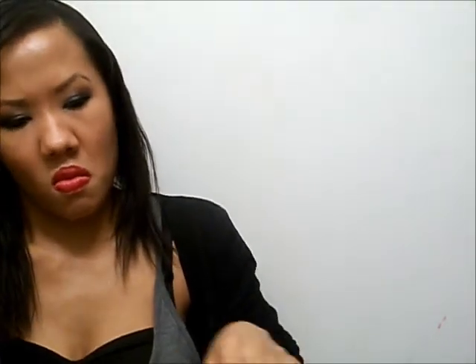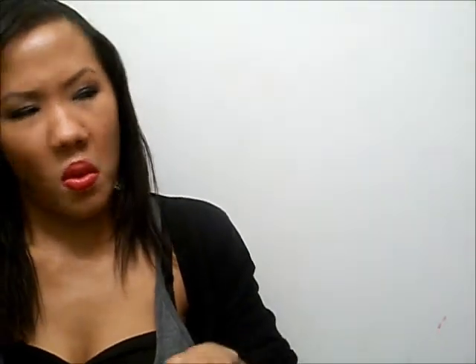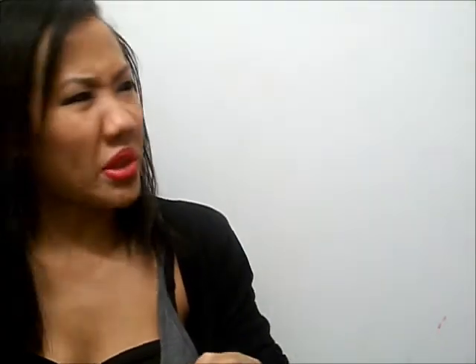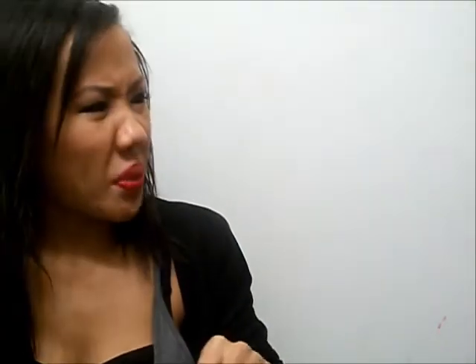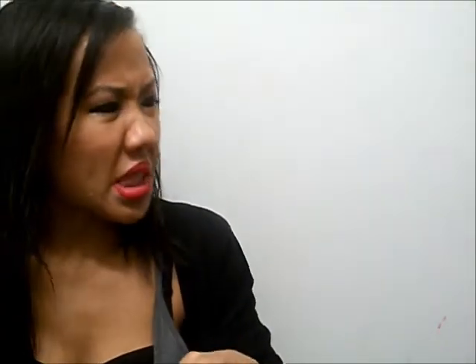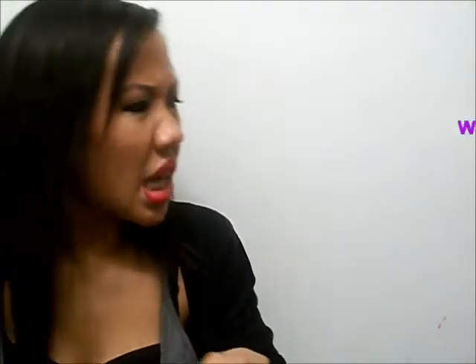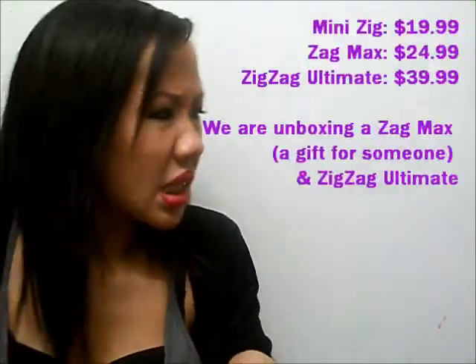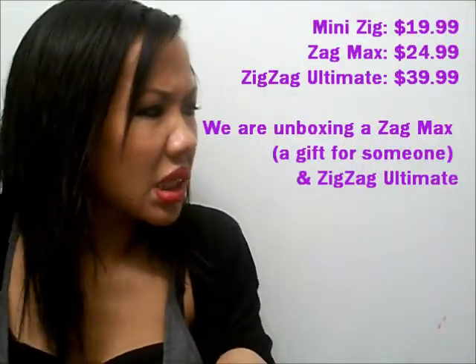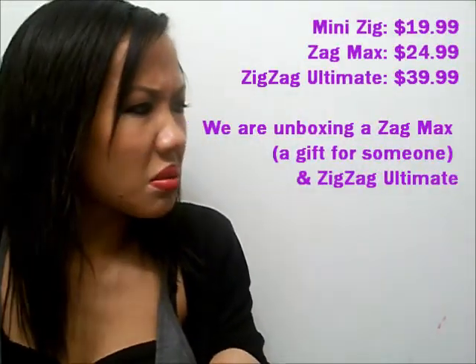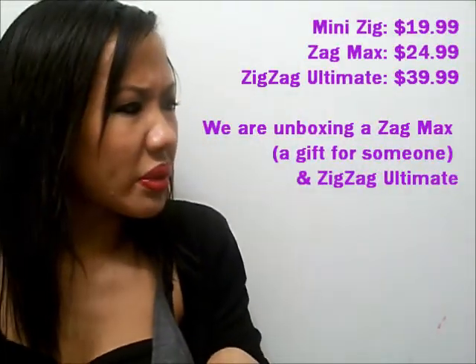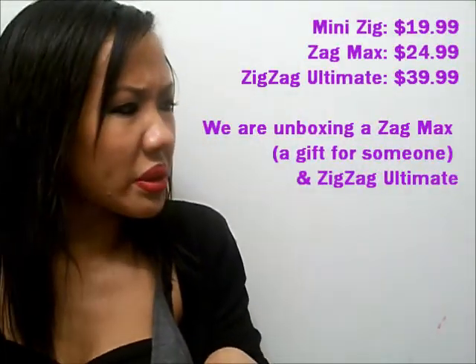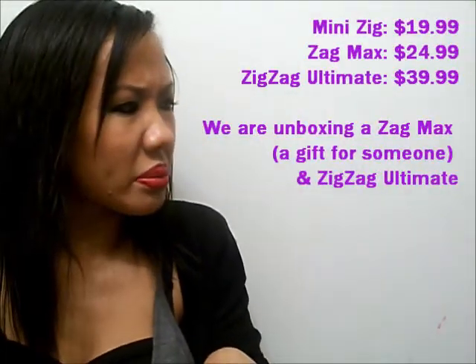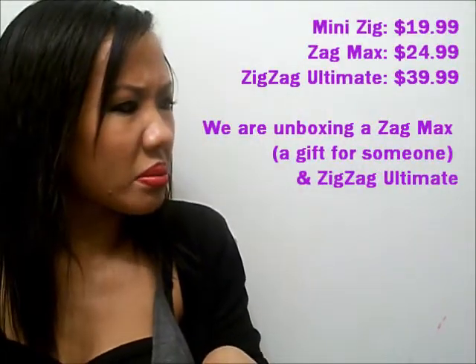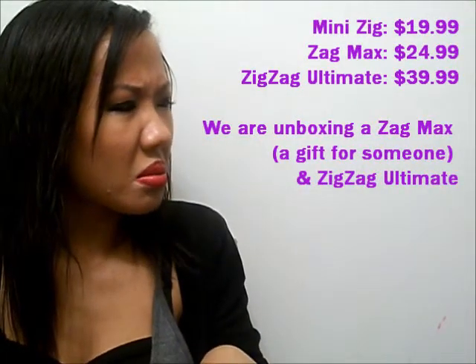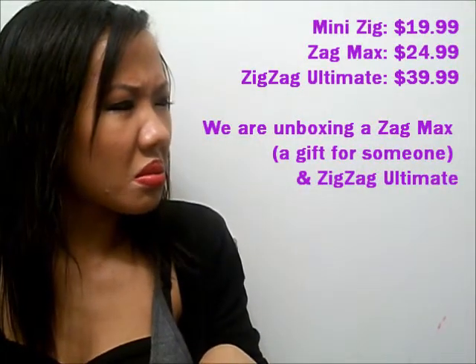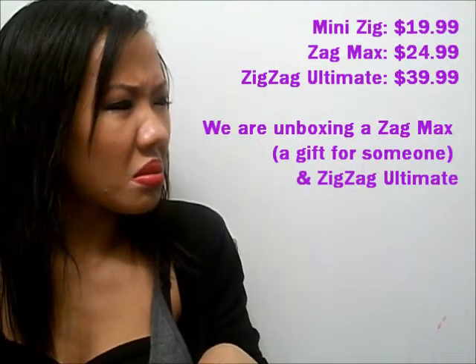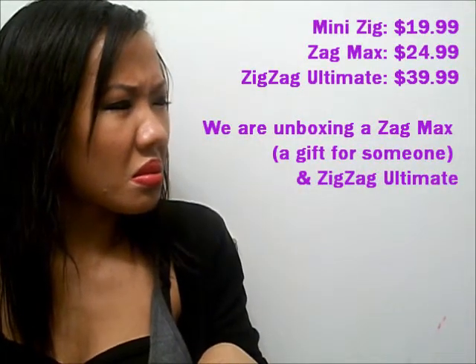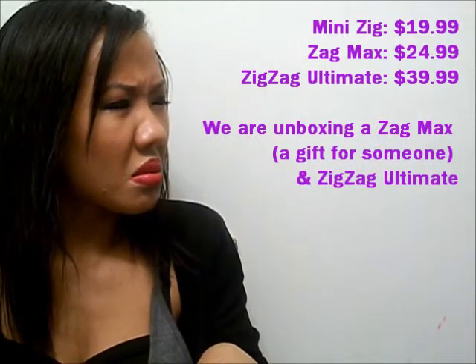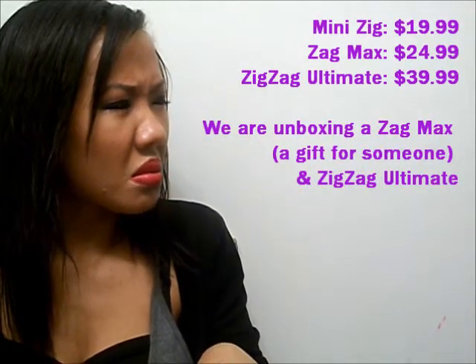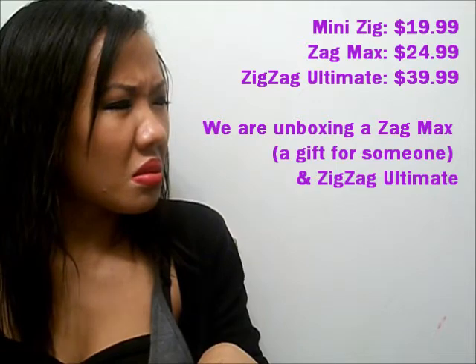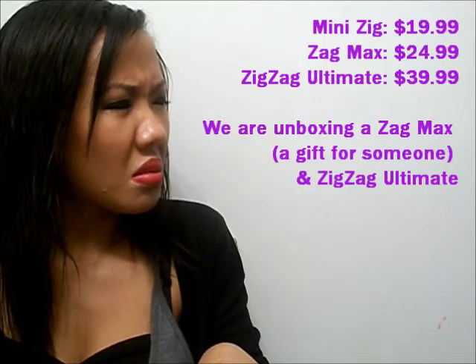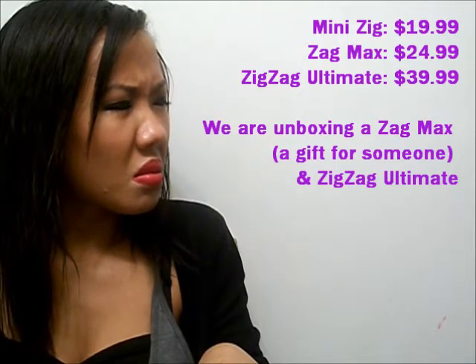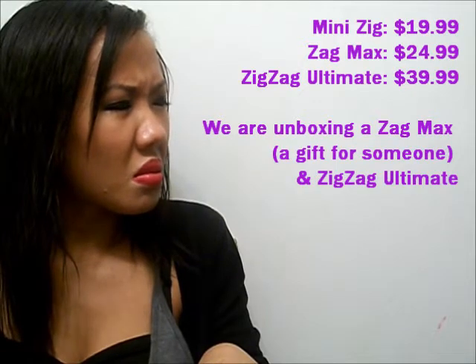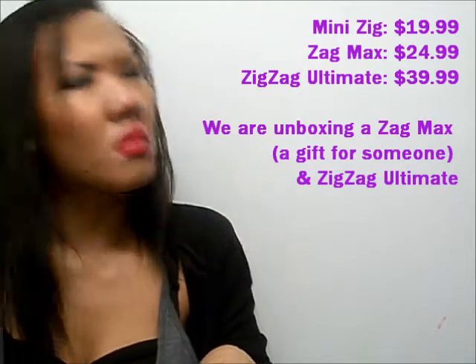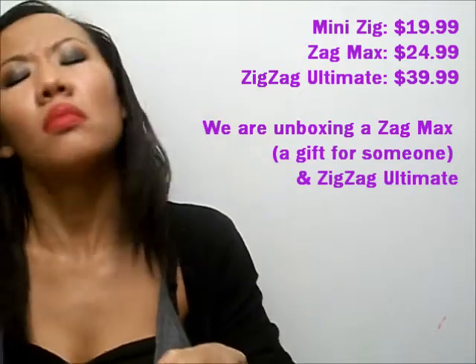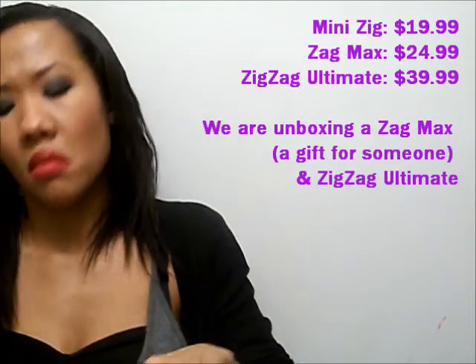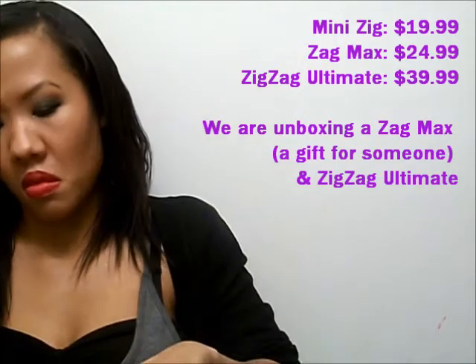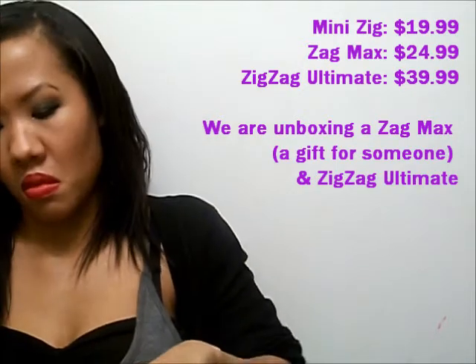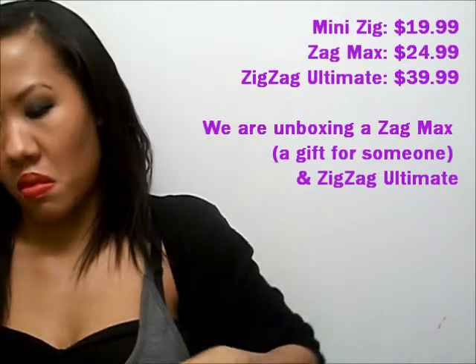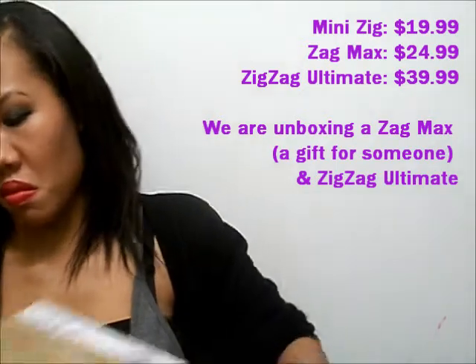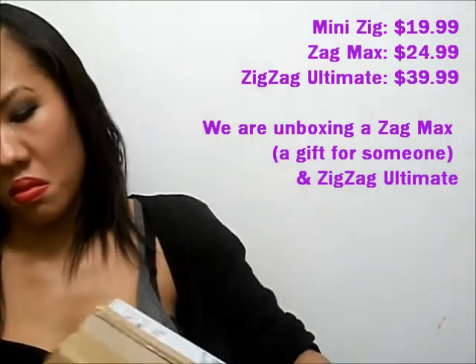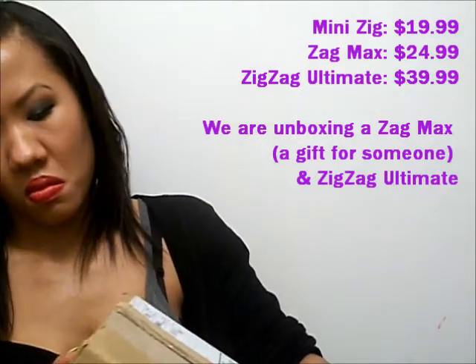What was it, $14.99 for the... I think it was $20. $40.